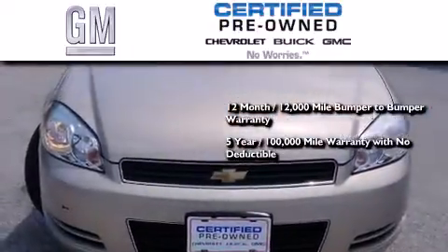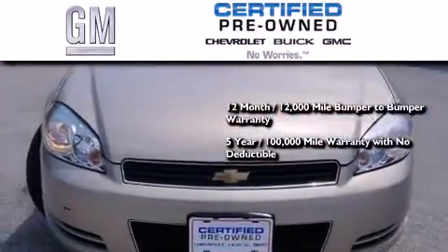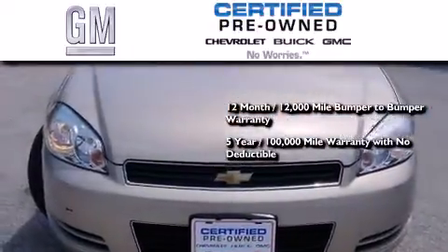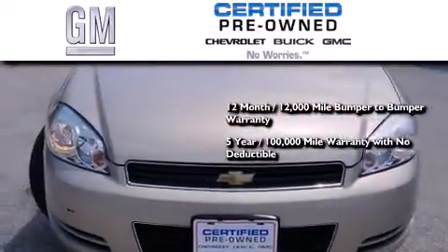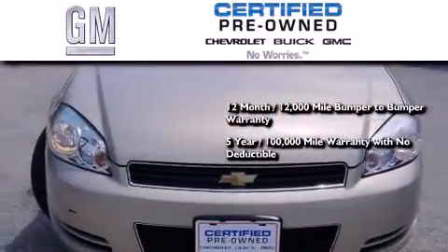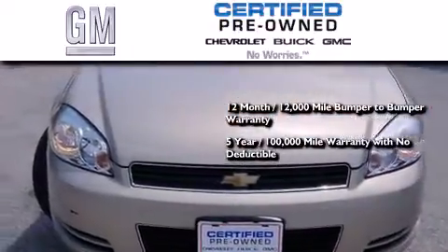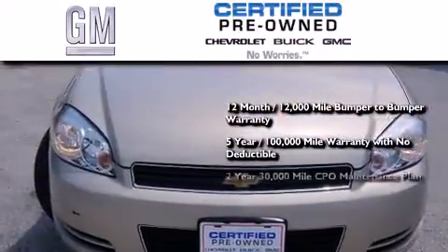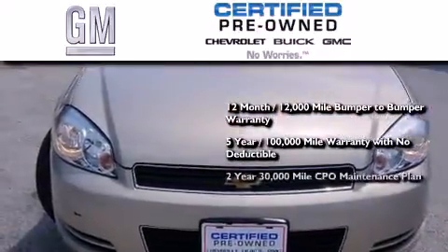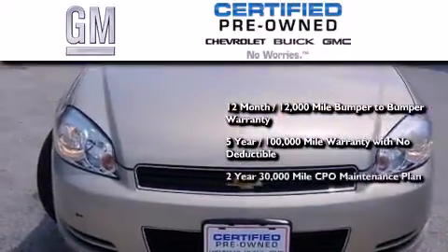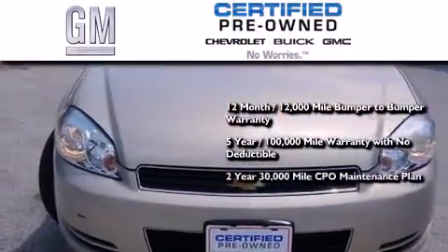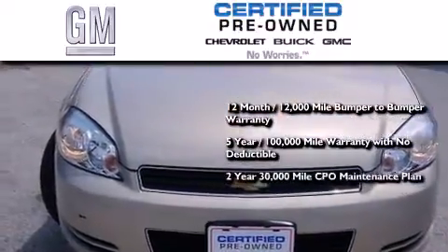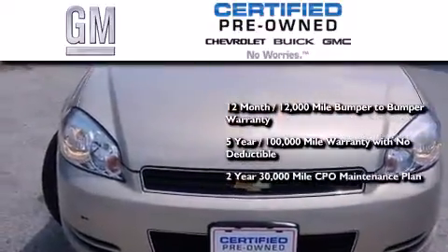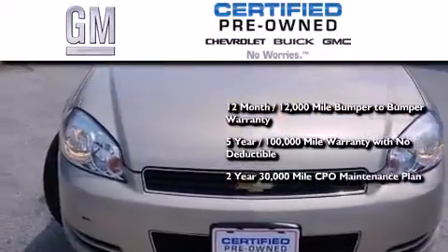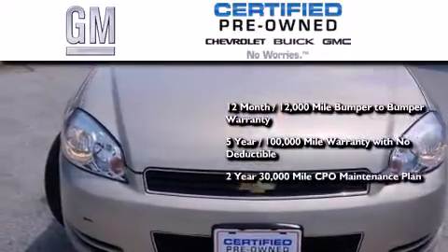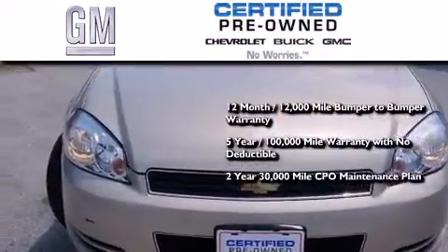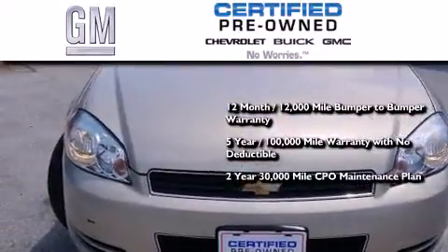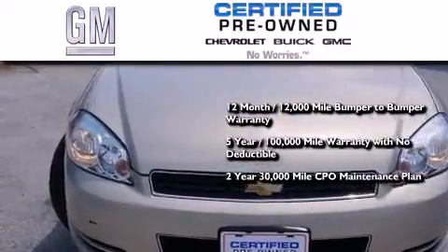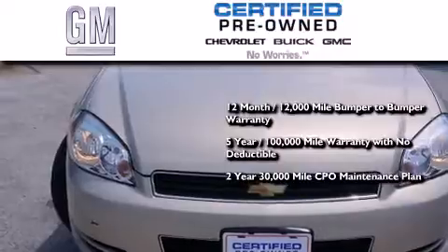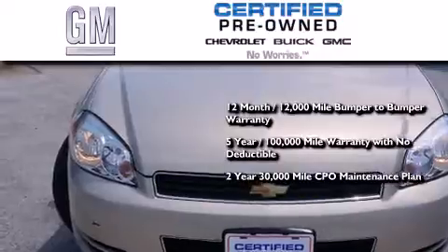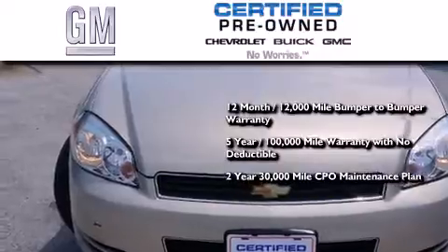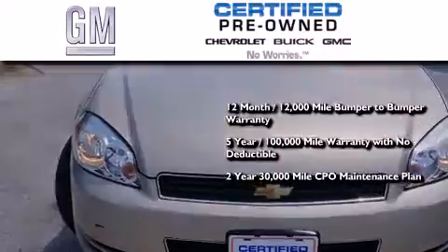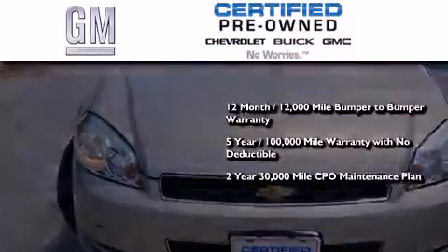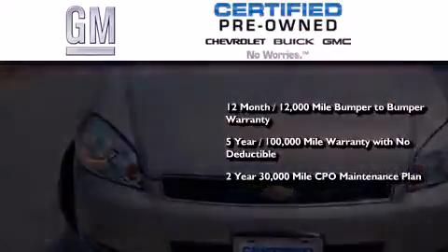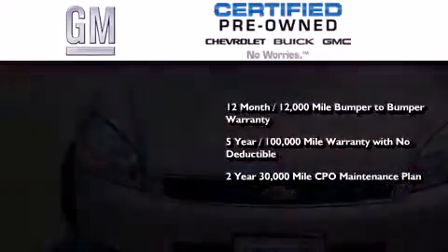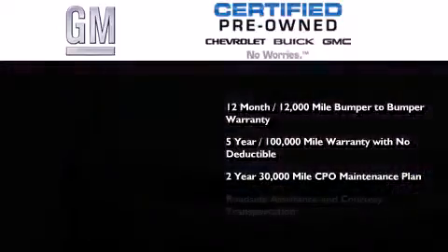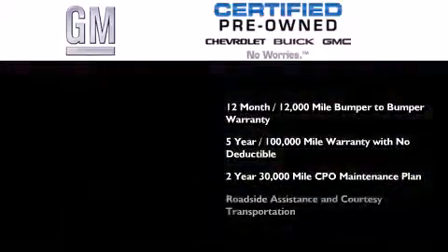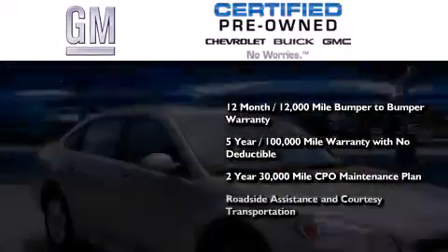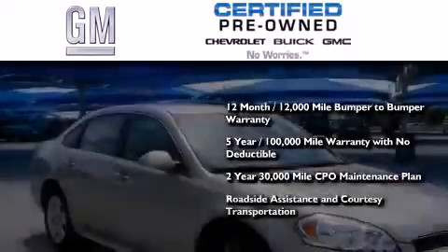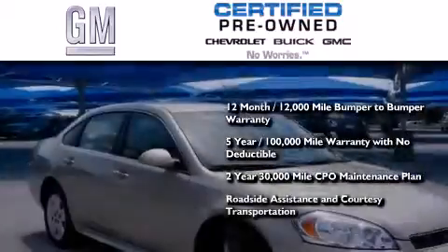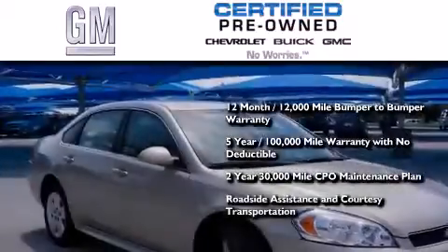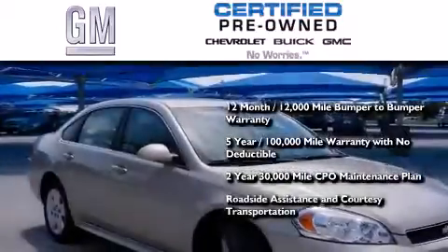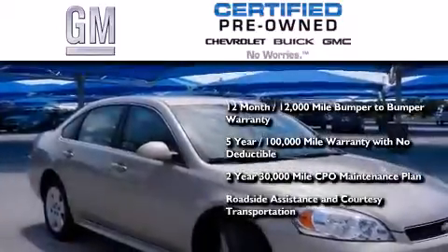GM certification includes a strict factory set, 117-point inspection, plus roadside assistance and courtesy transportation.